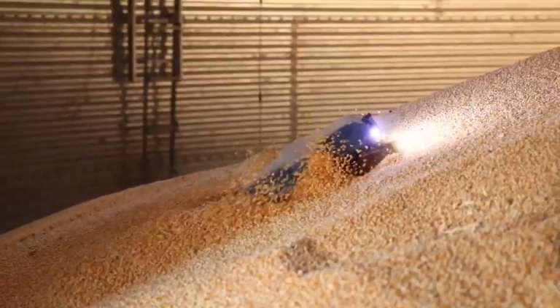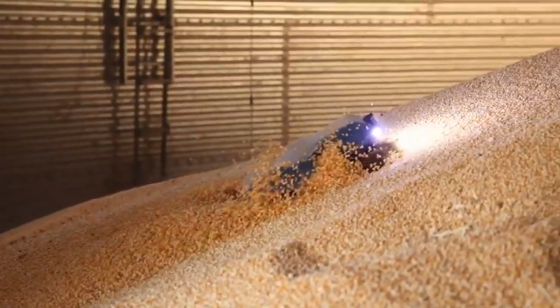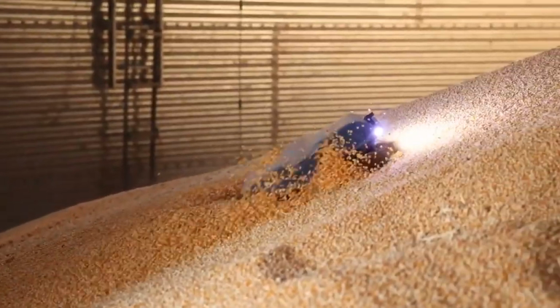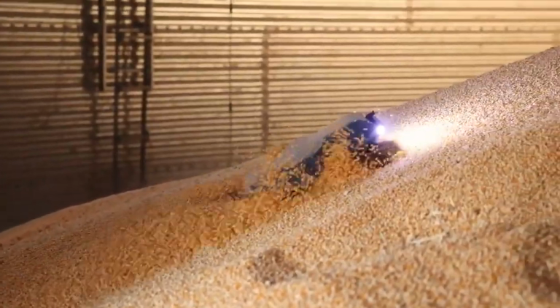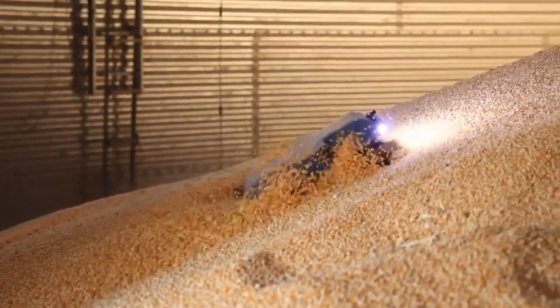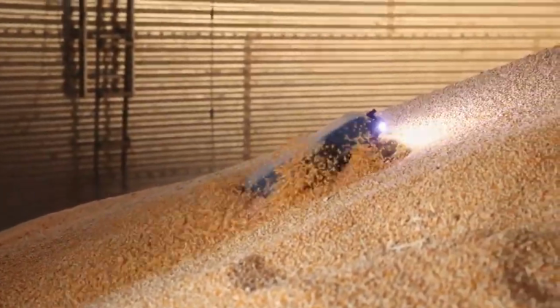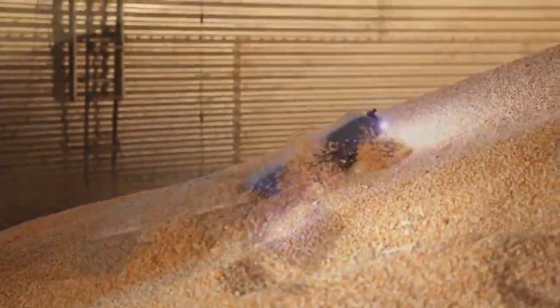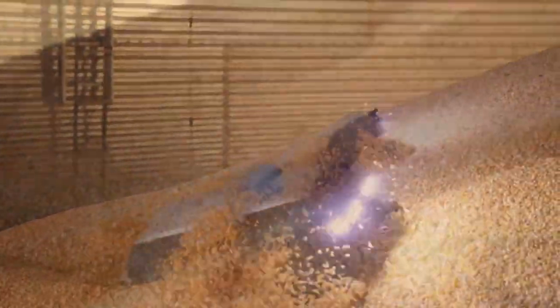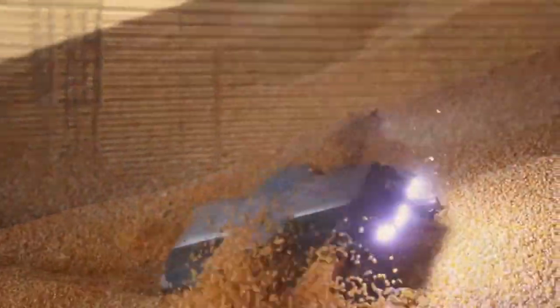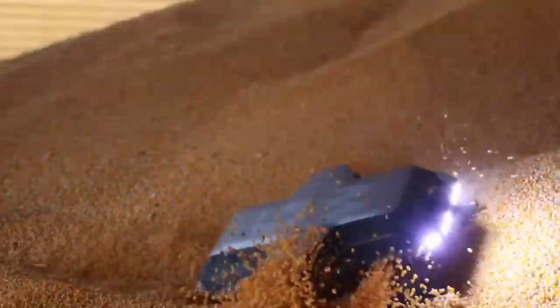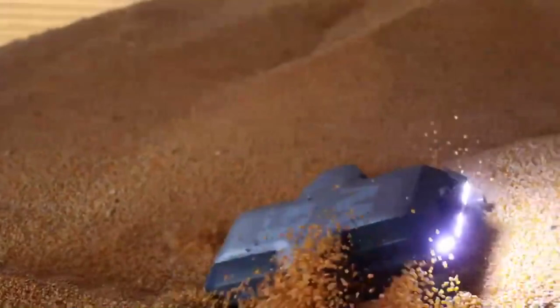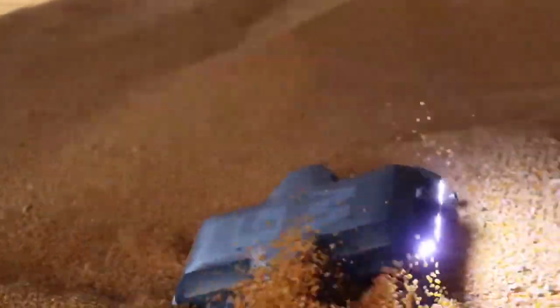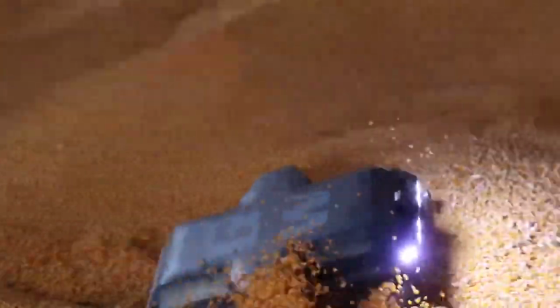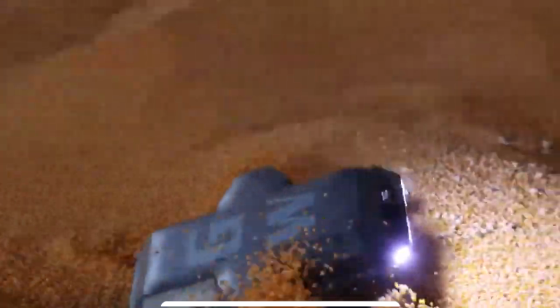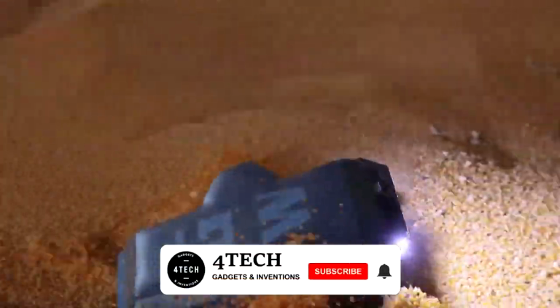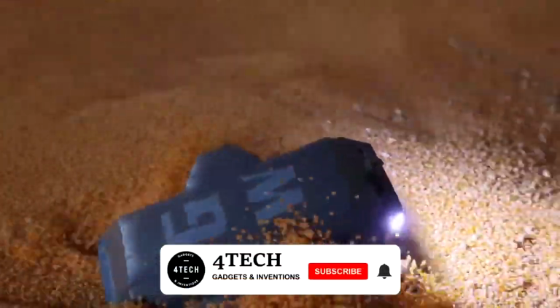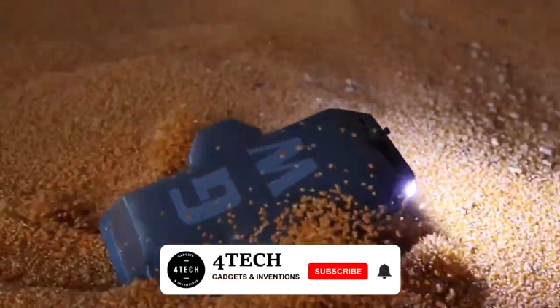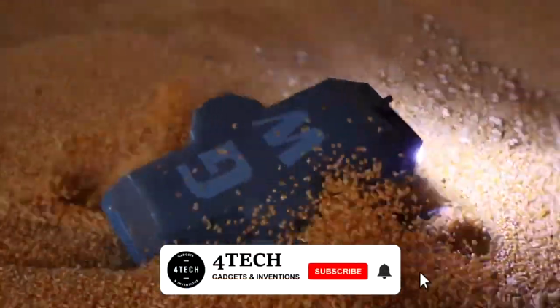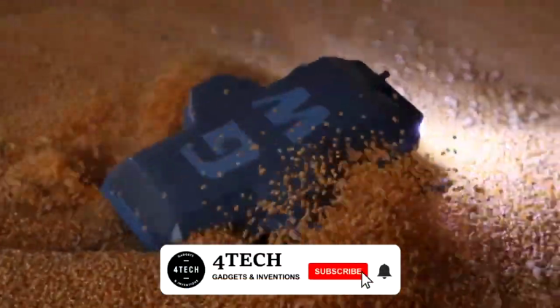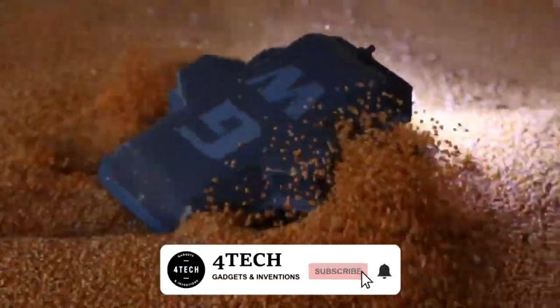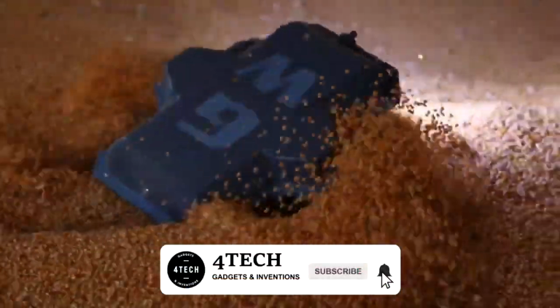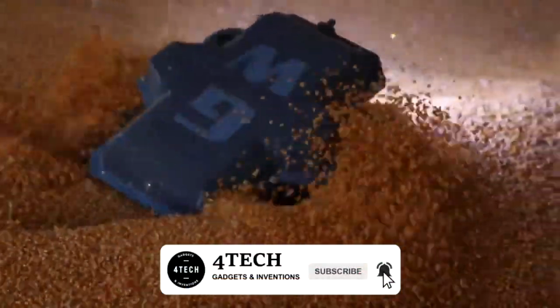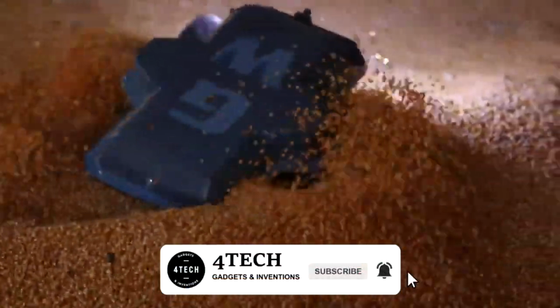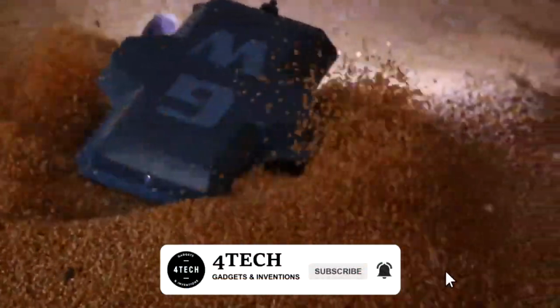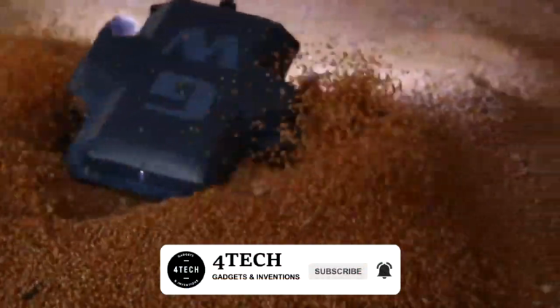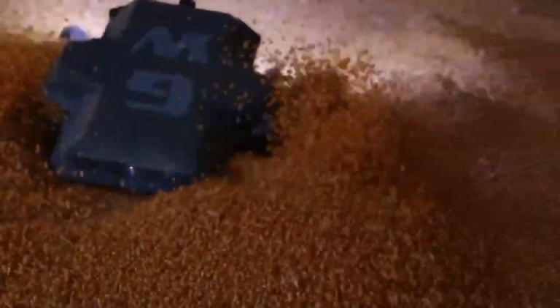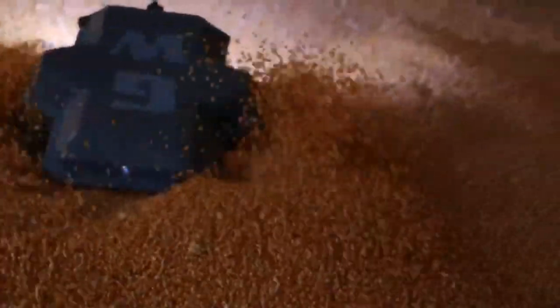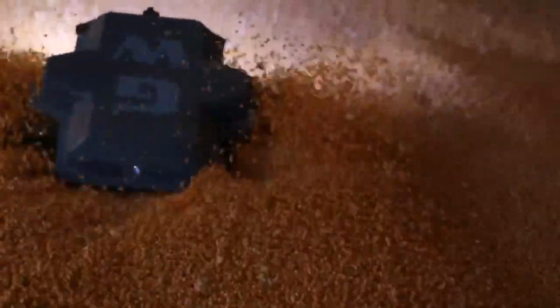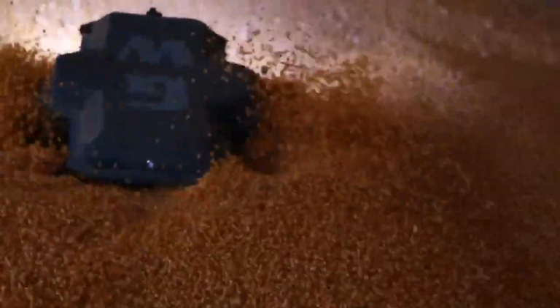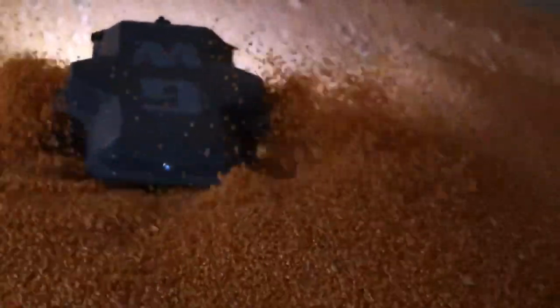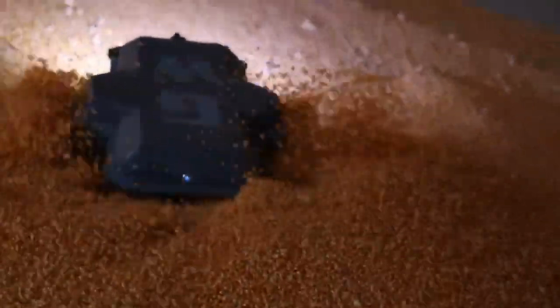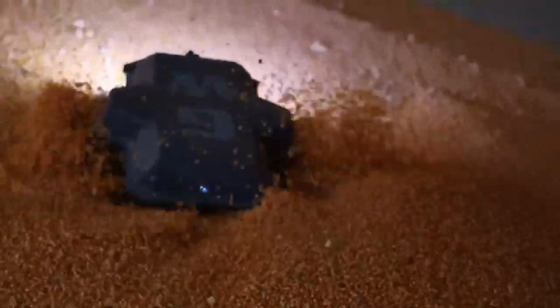Now, what do you think of these incredible modern farming technologies? Let us know in a comment below. See you next time!